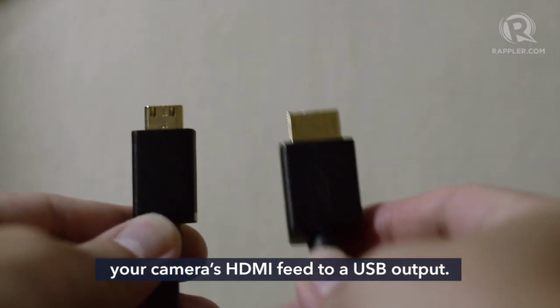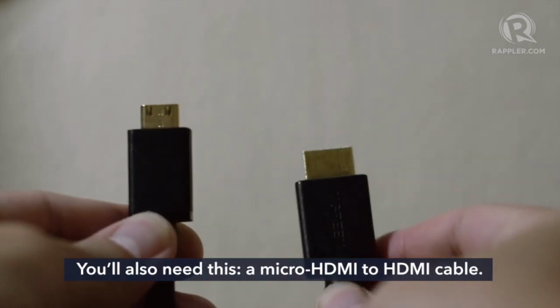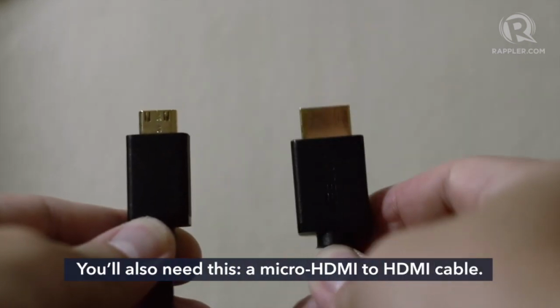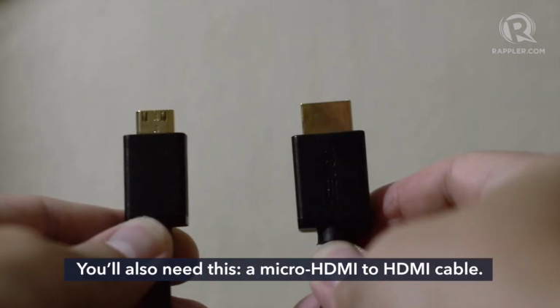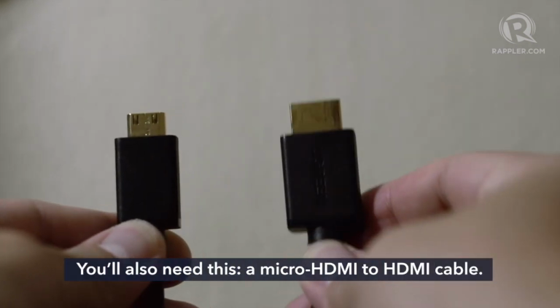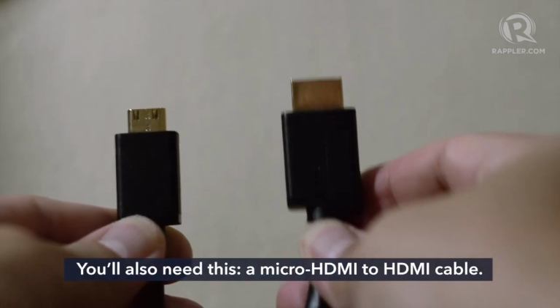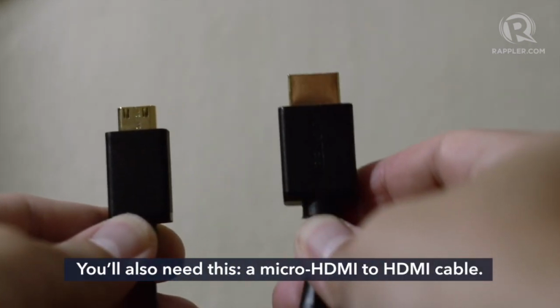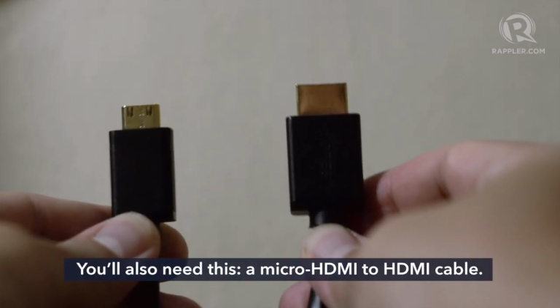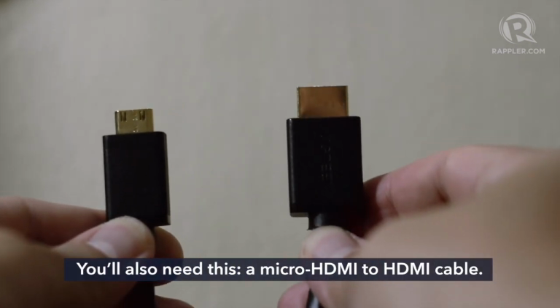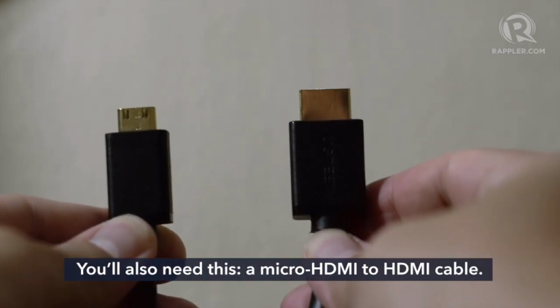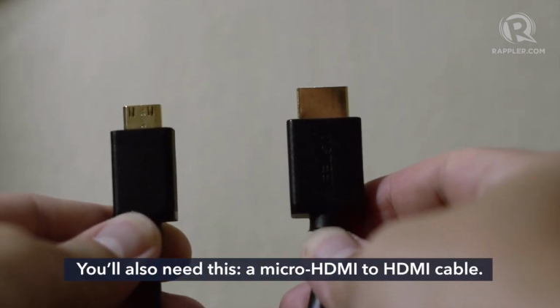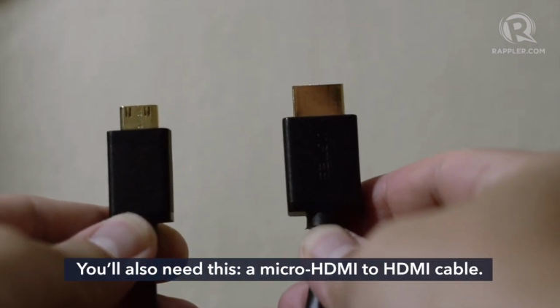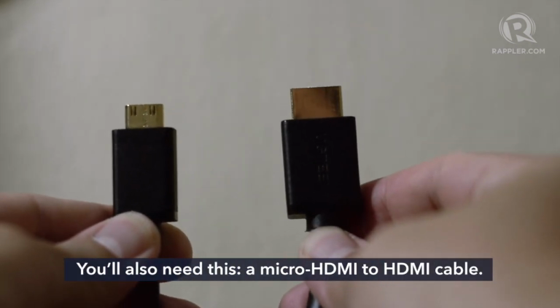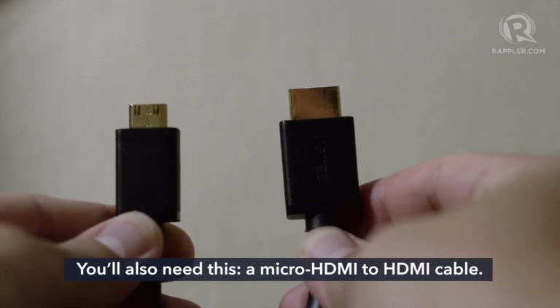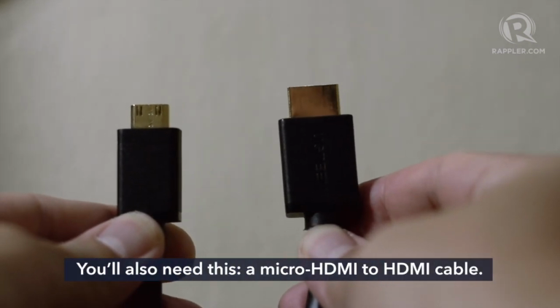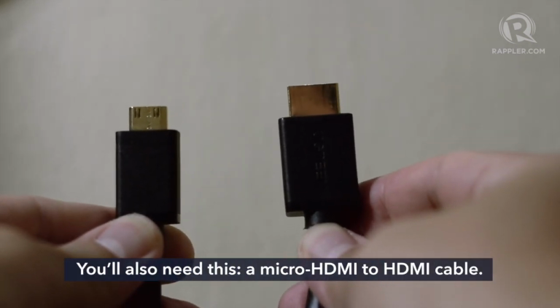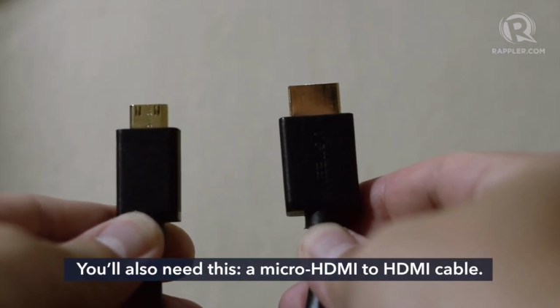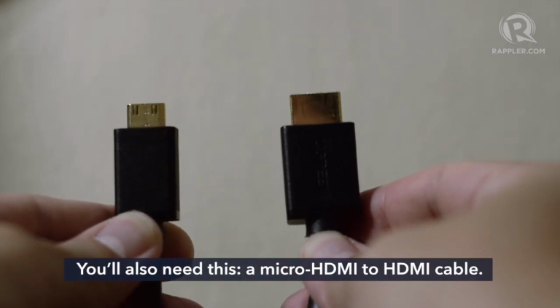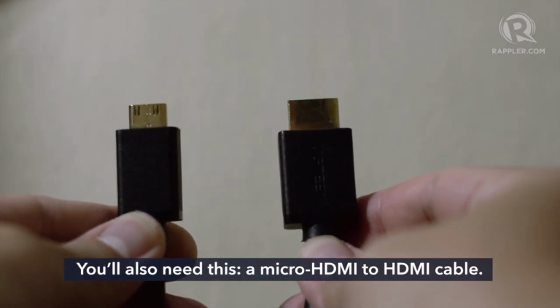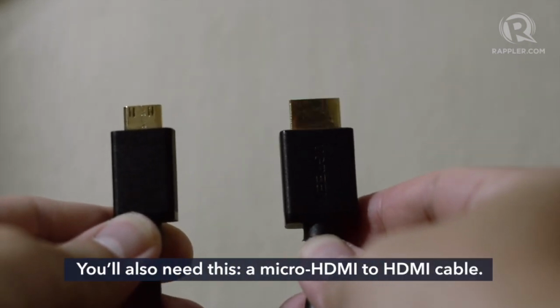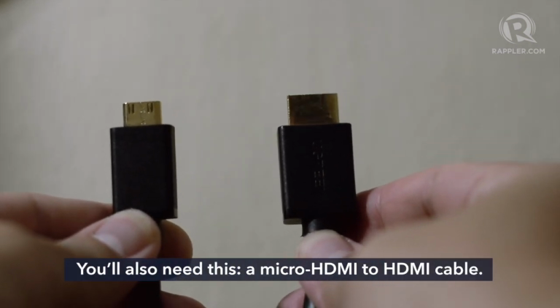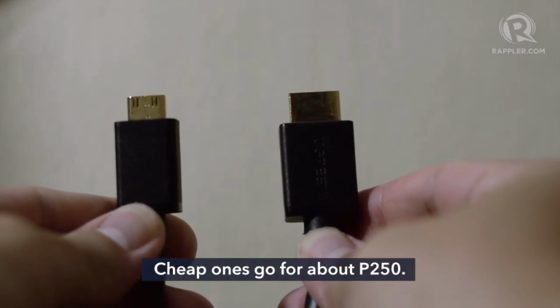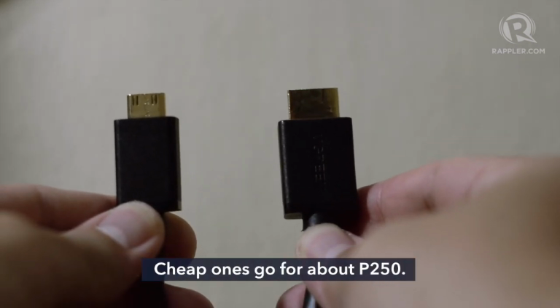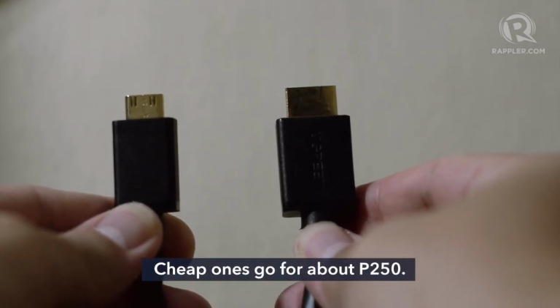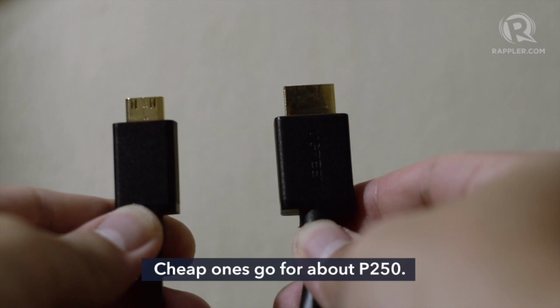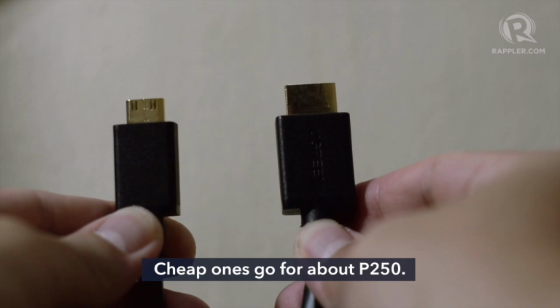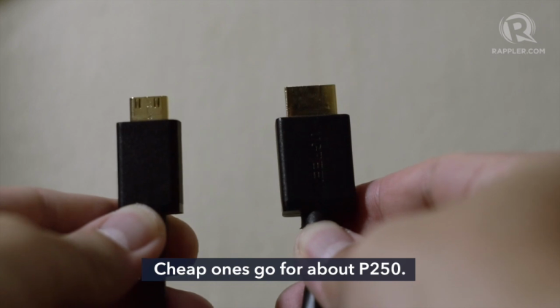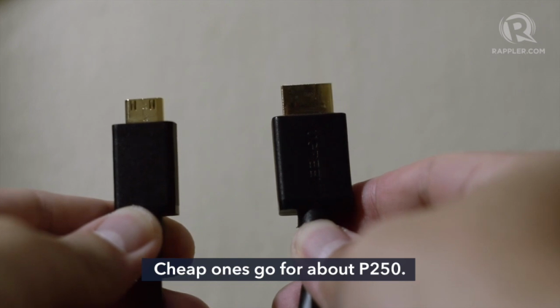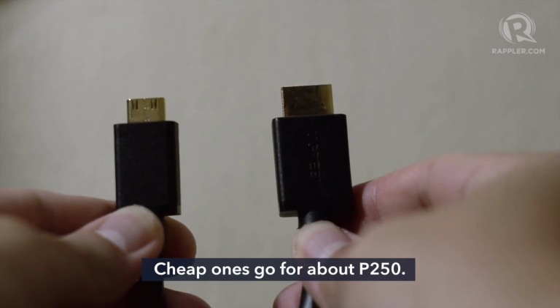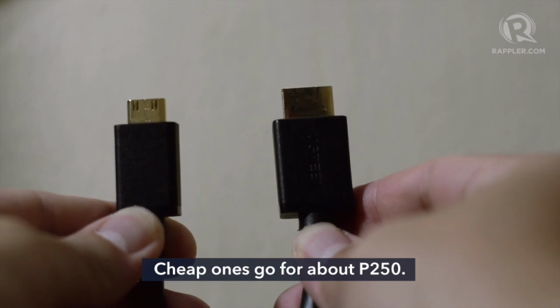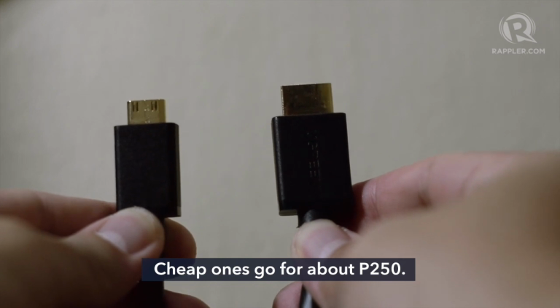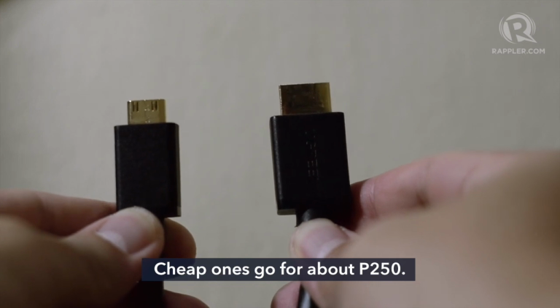You'll need this too — a micro HDMI to HDMI cable. Cheap ones go for about 250 pesos.